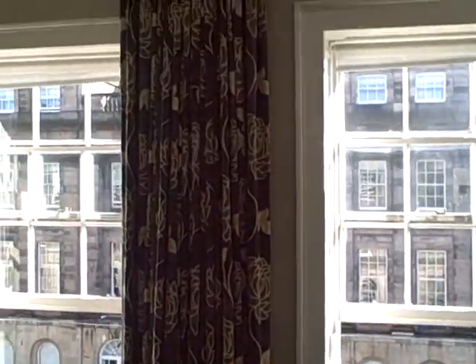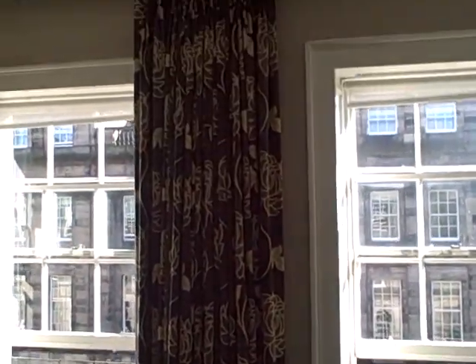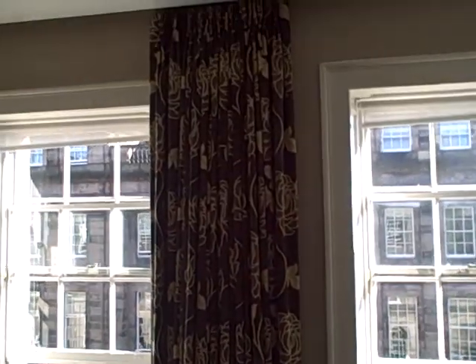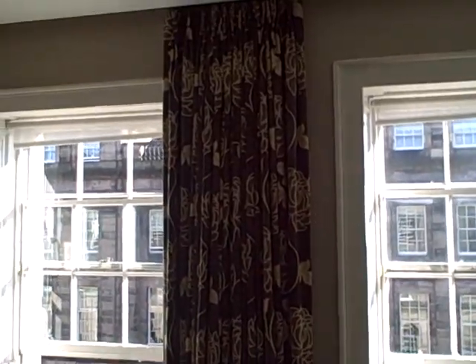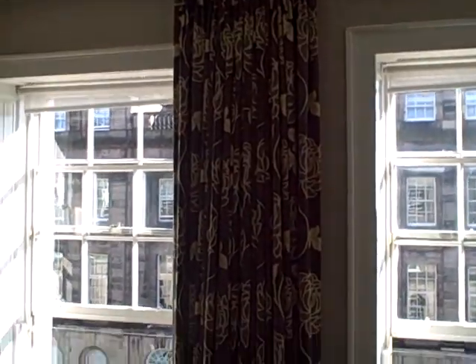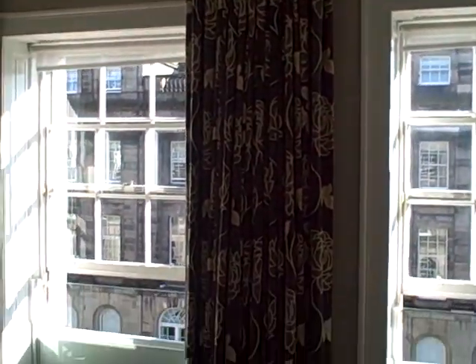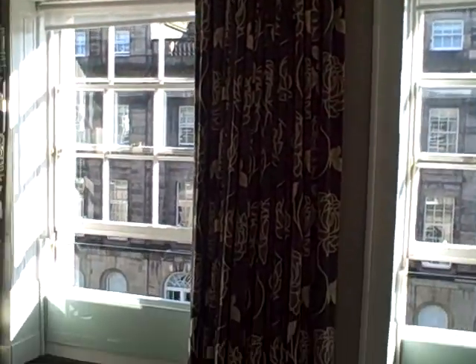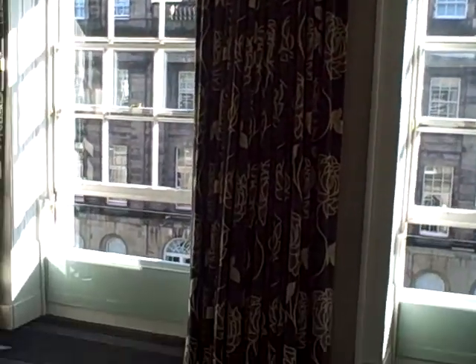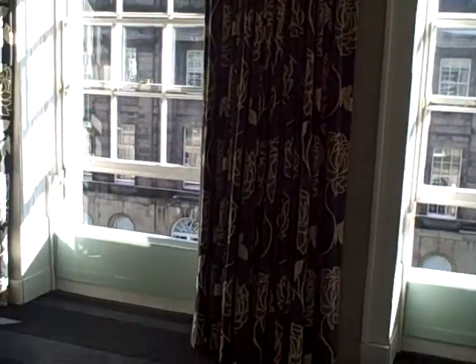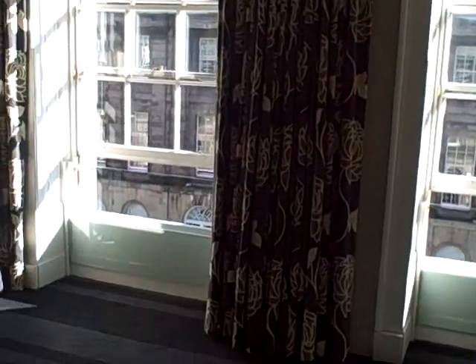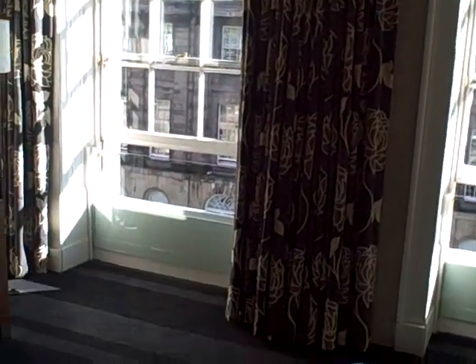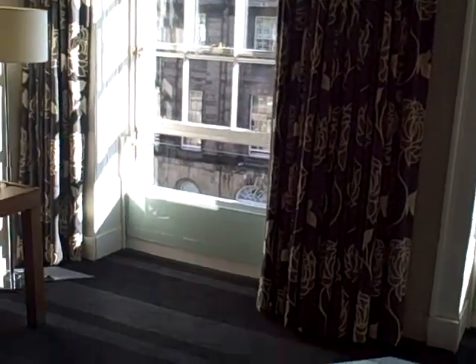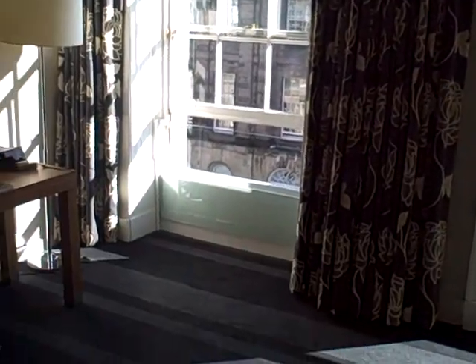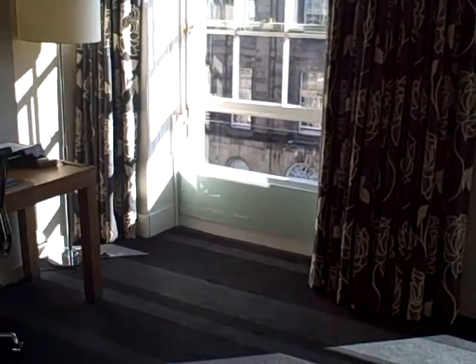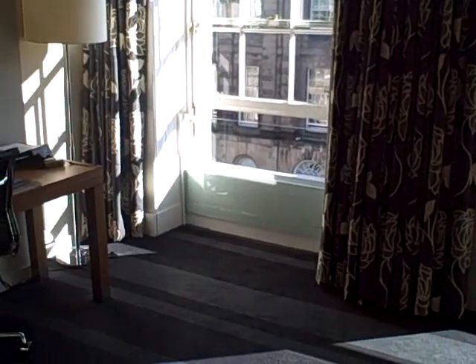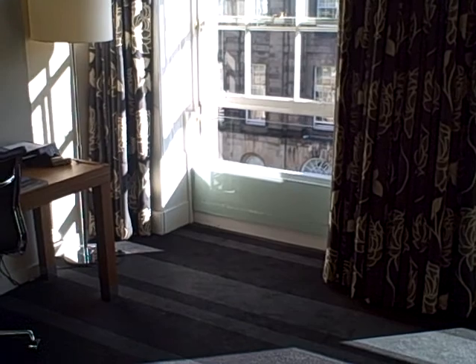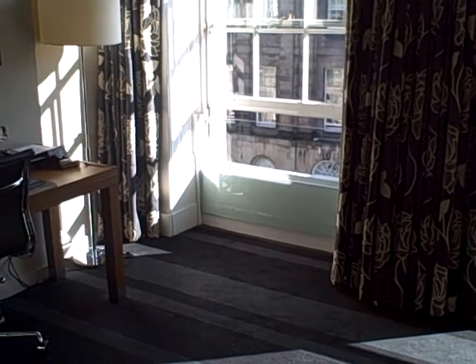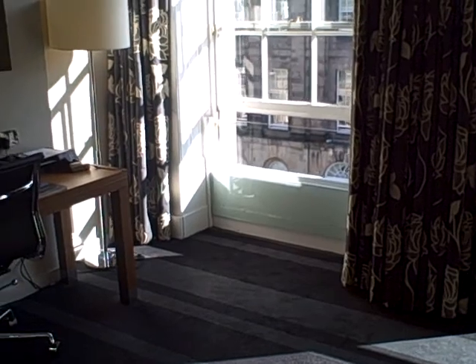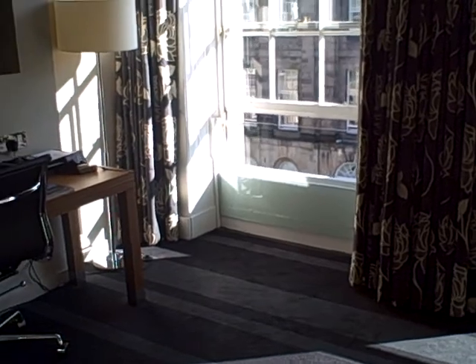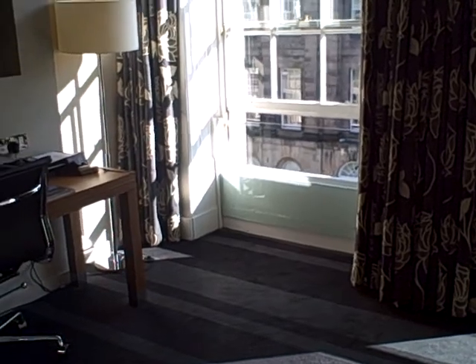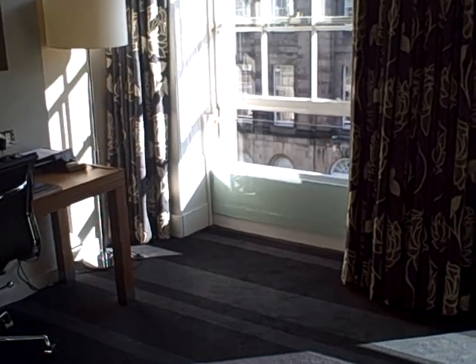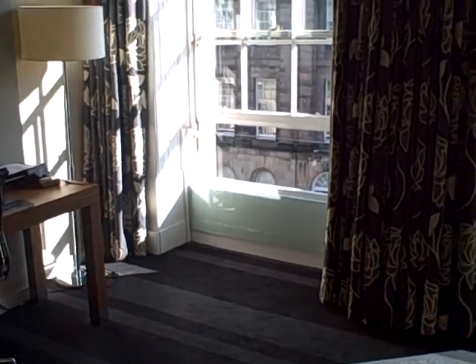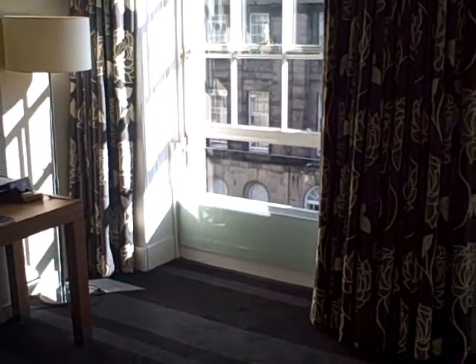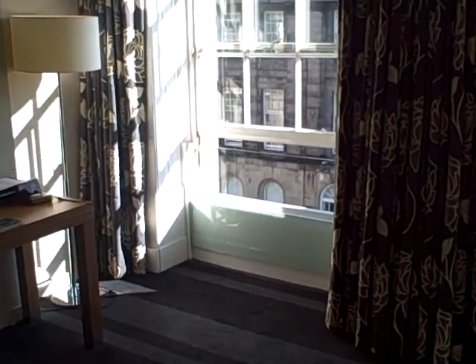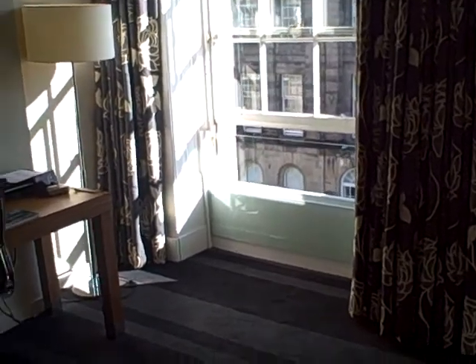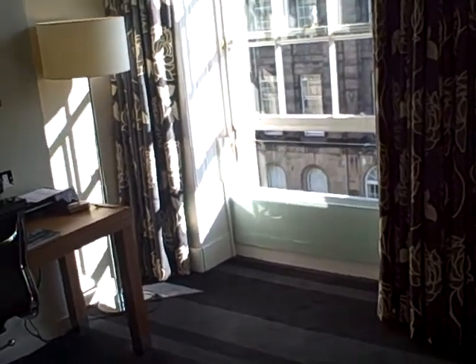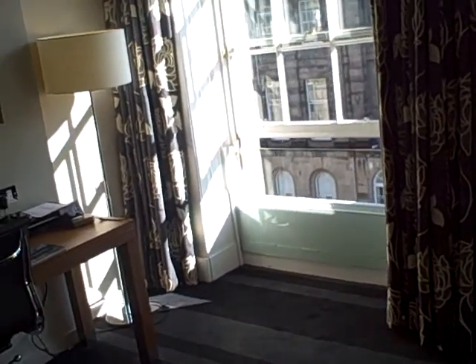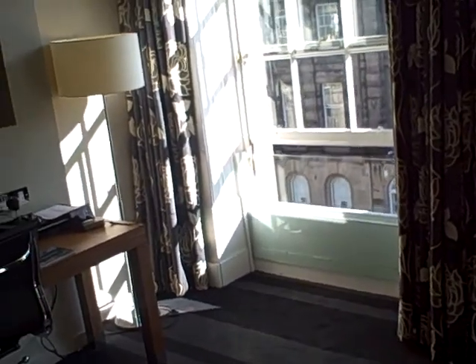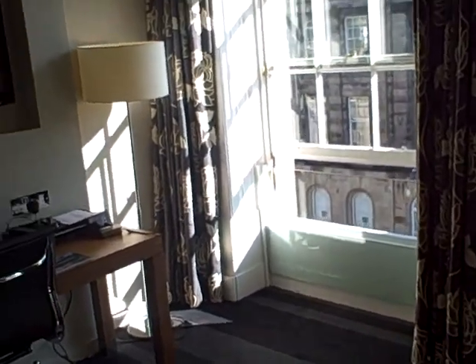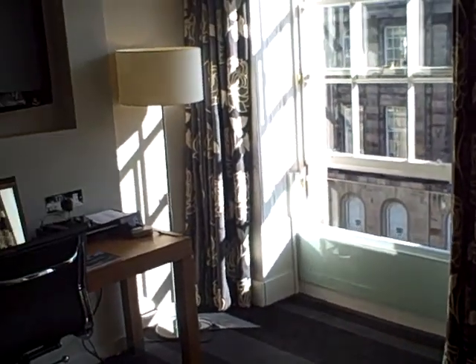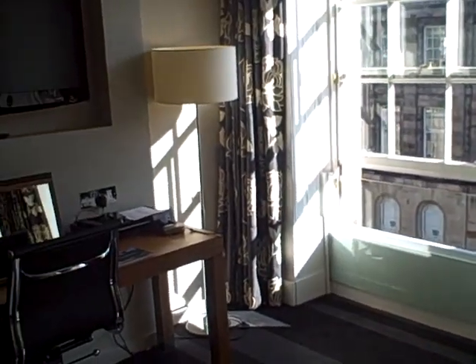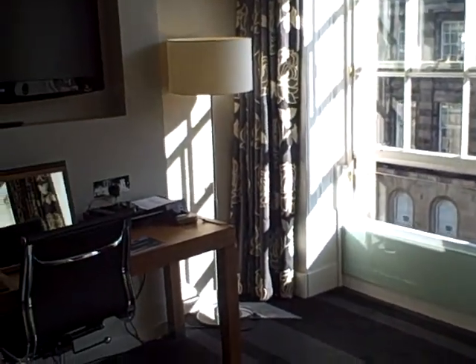I love the curtains — nice and thick so I don't think I'll be getting any light coming in in the morning.